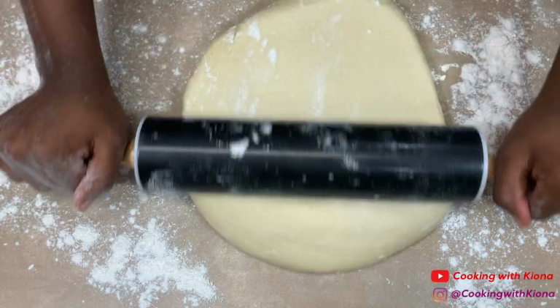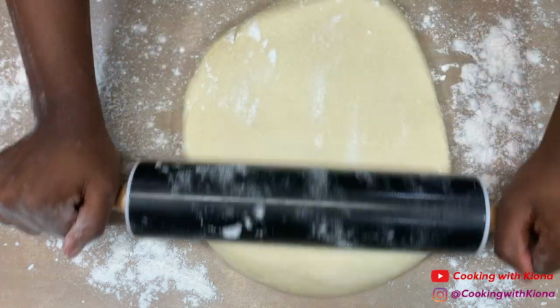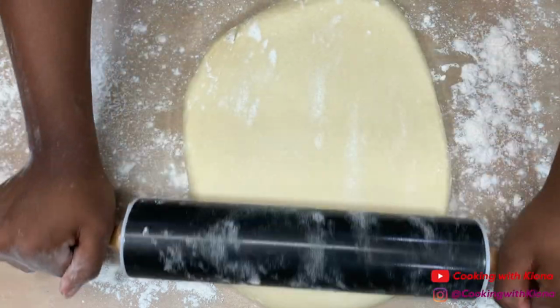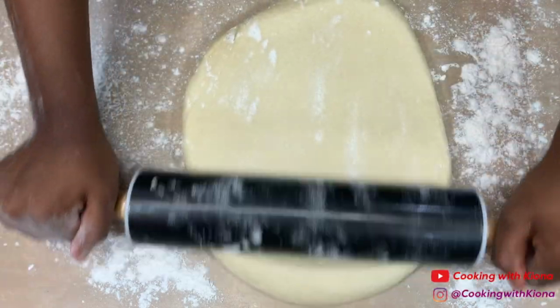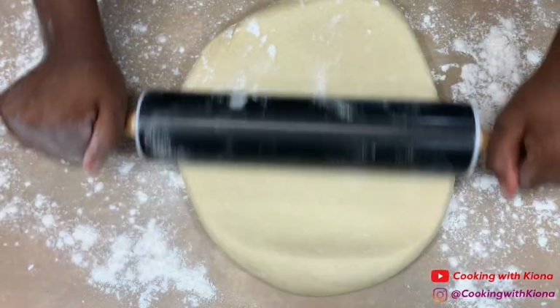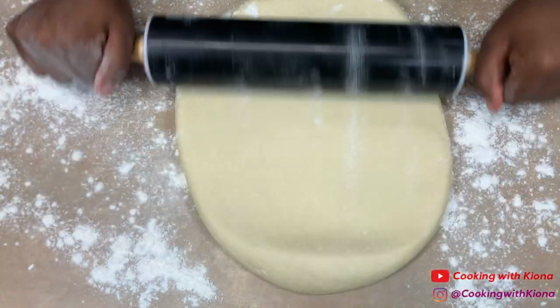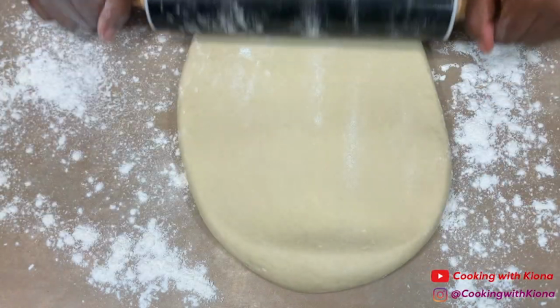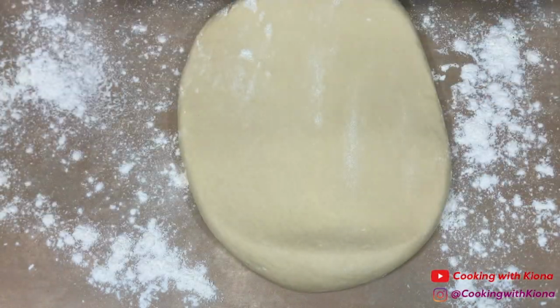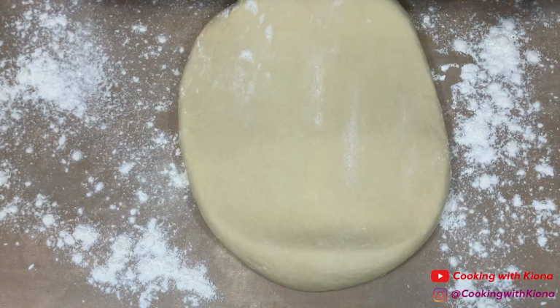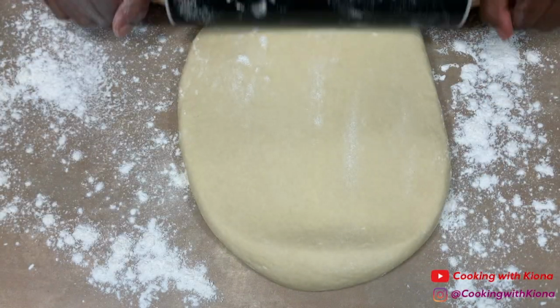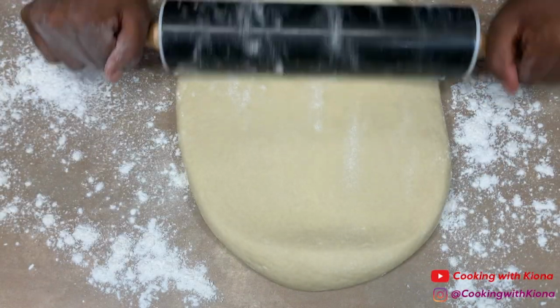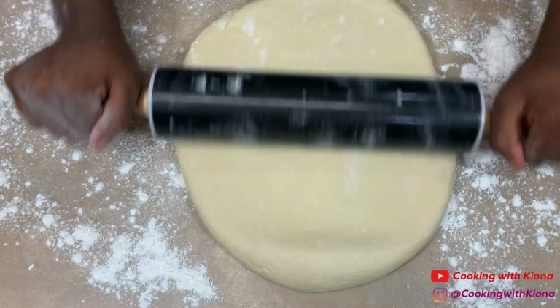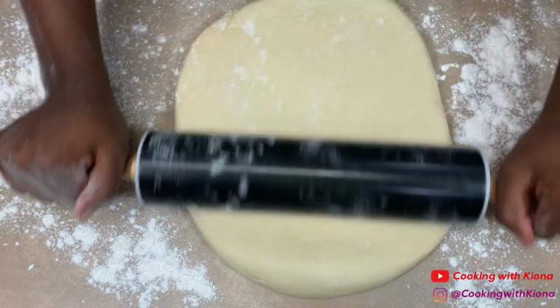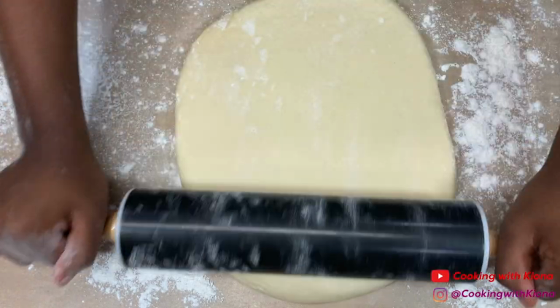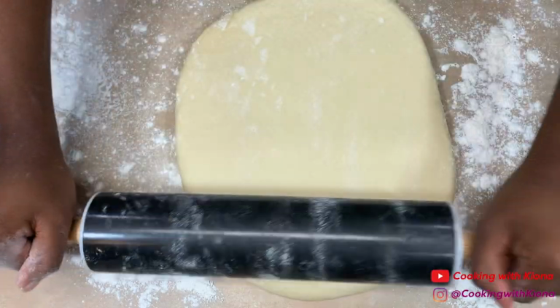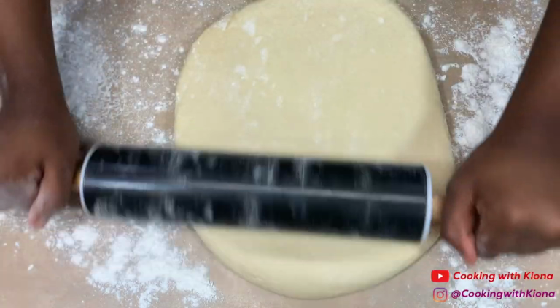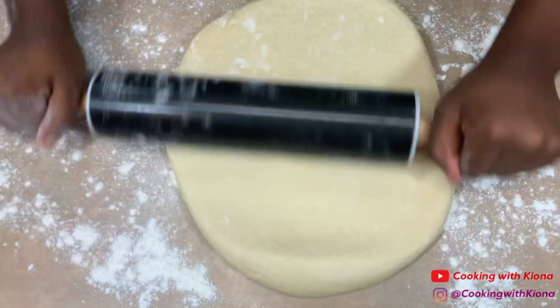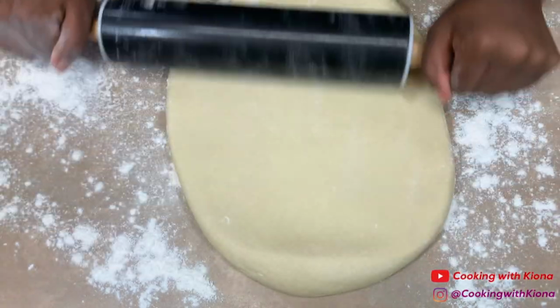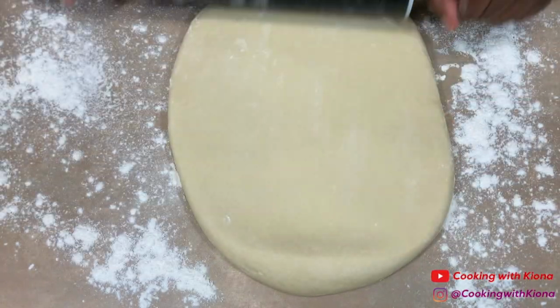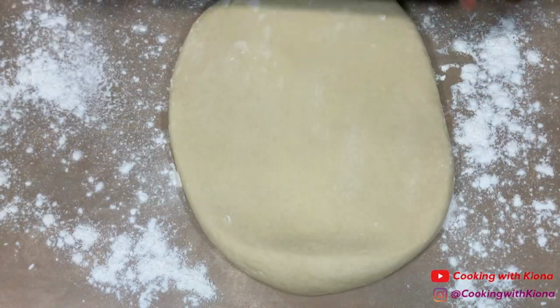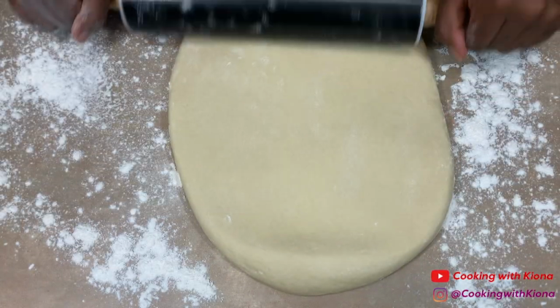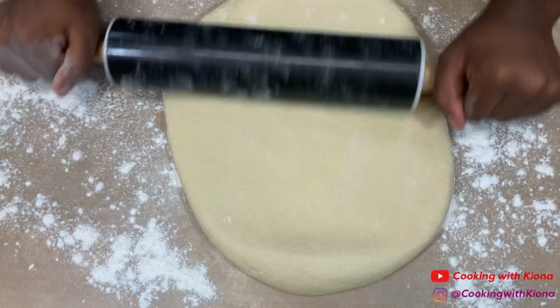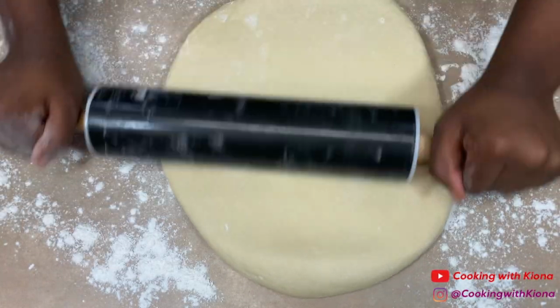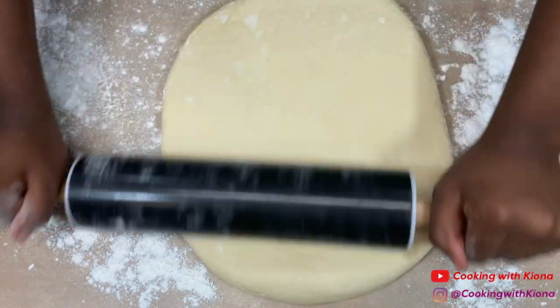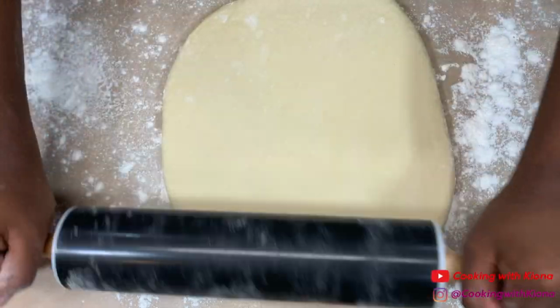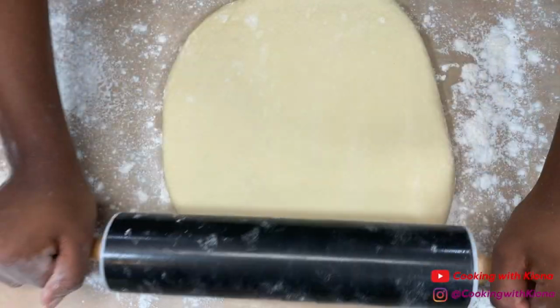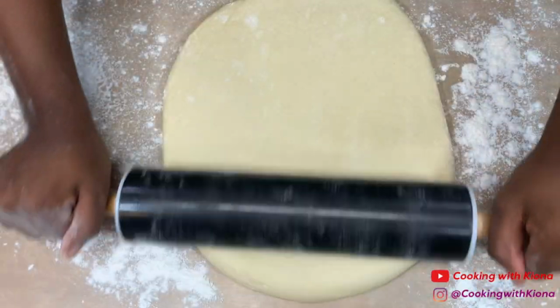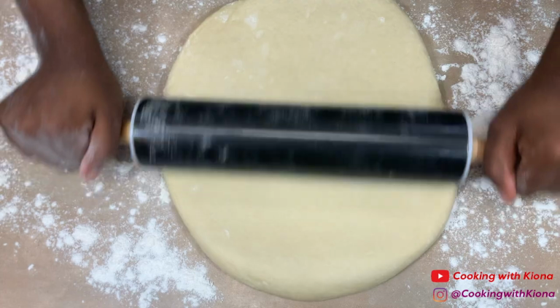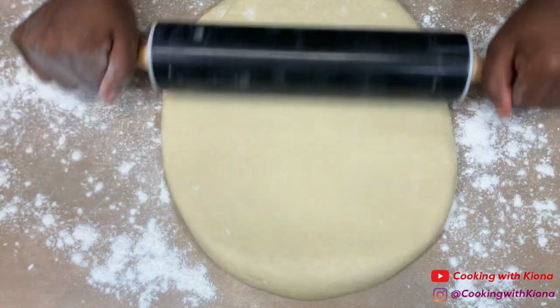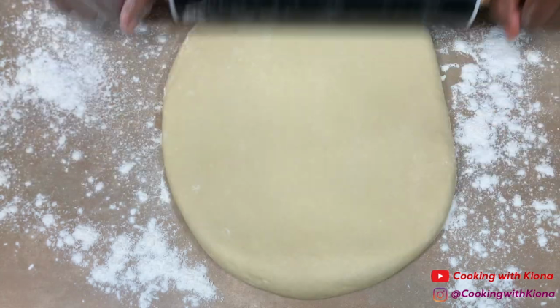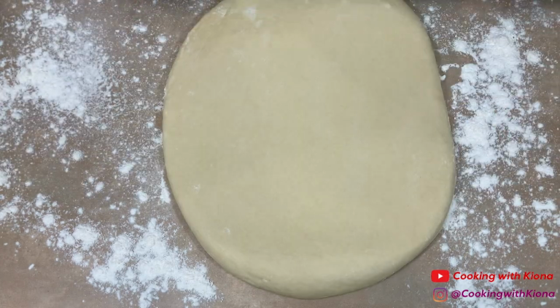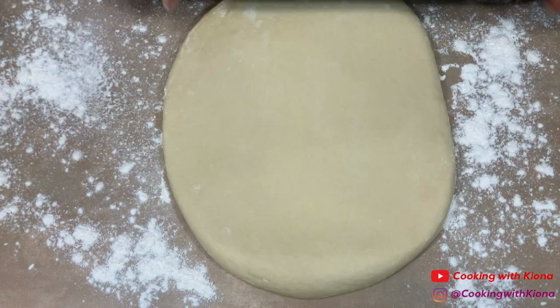Roll out your dough into about a 24 by 15 inch rectangle. It doesn't have to be that exact size, so just try to roll it out as much as you can.